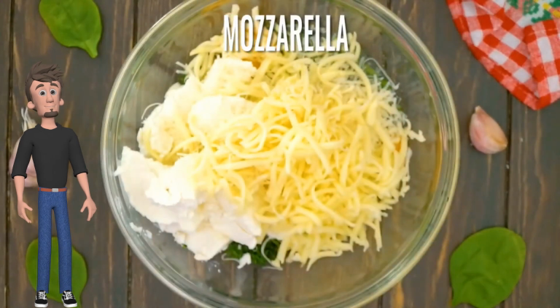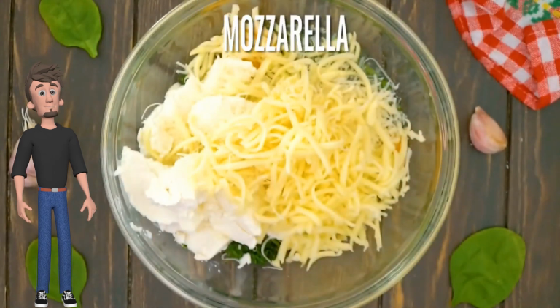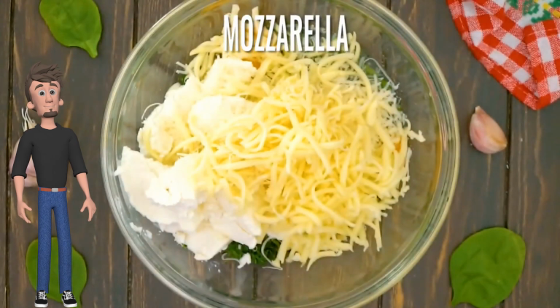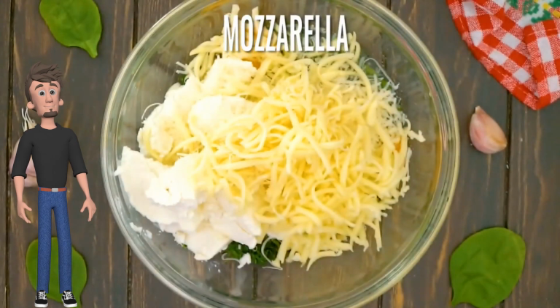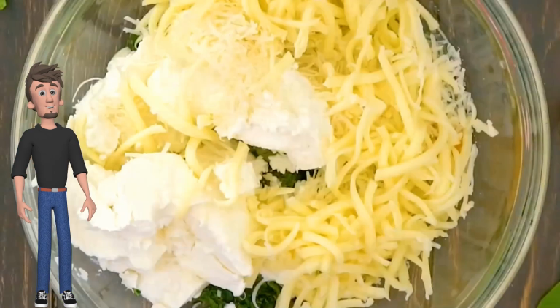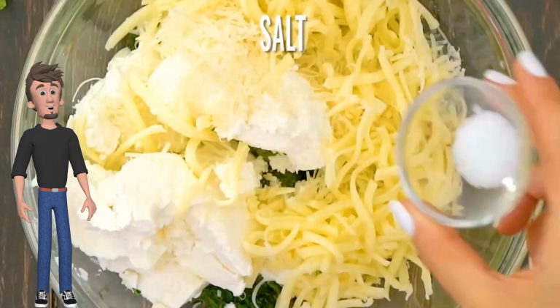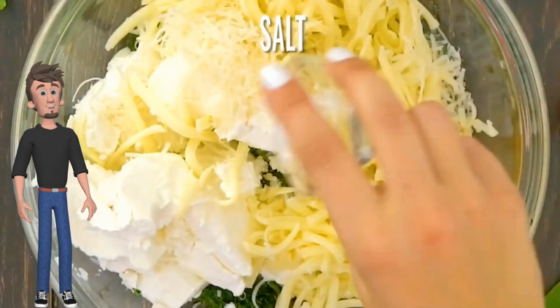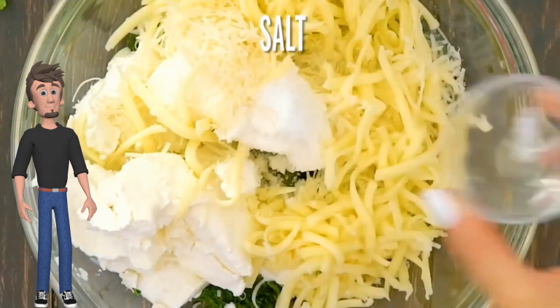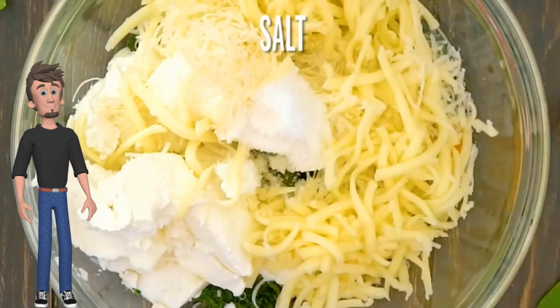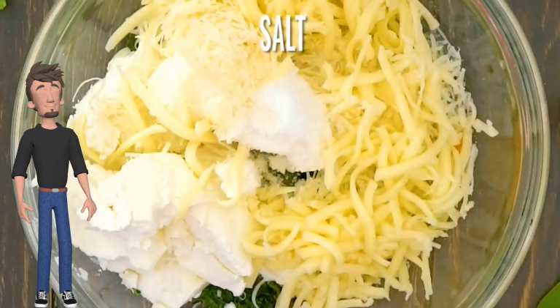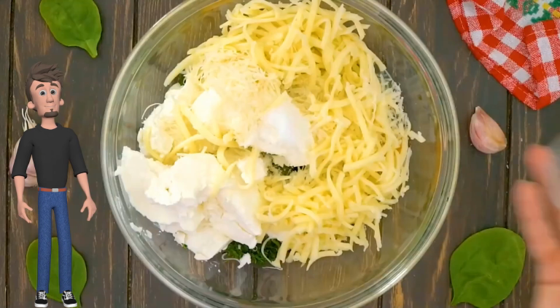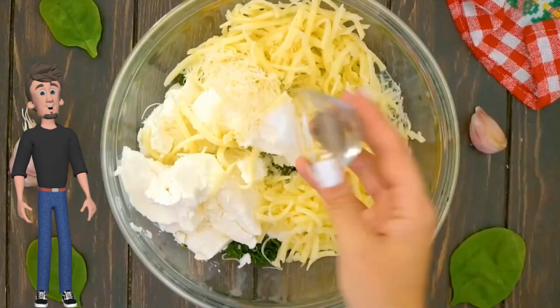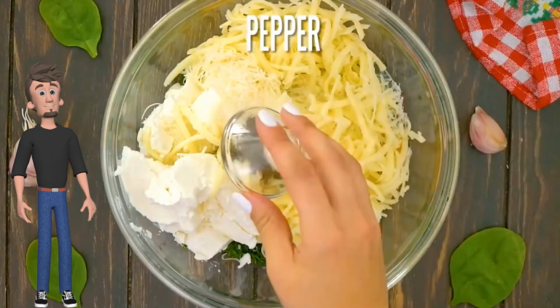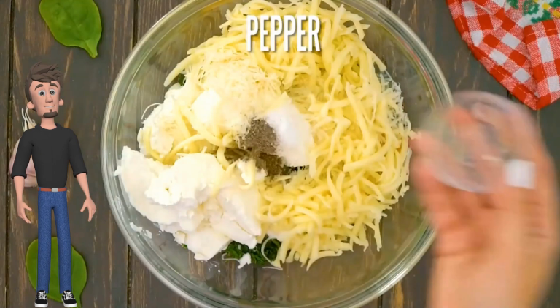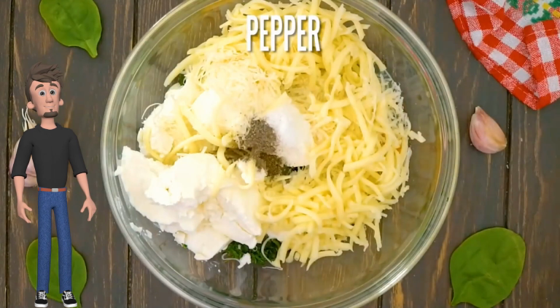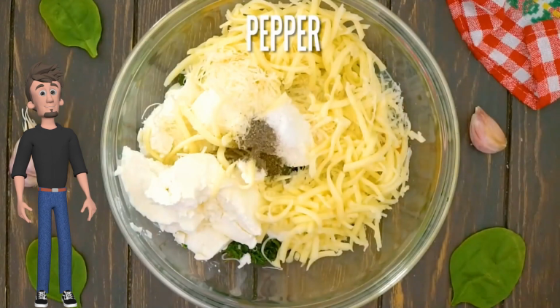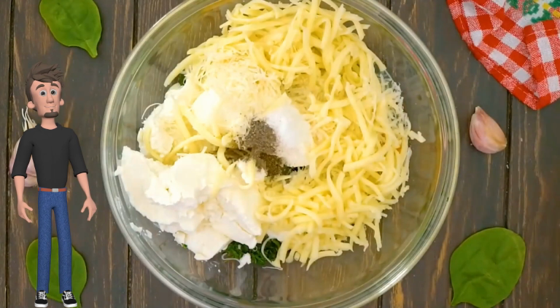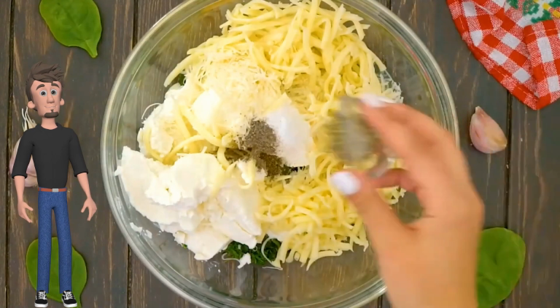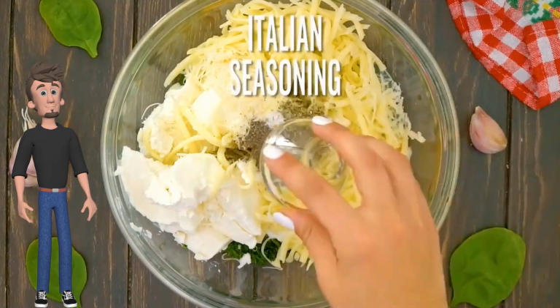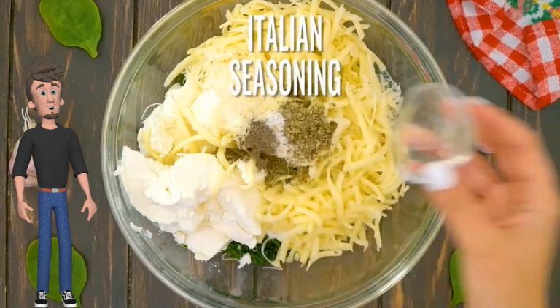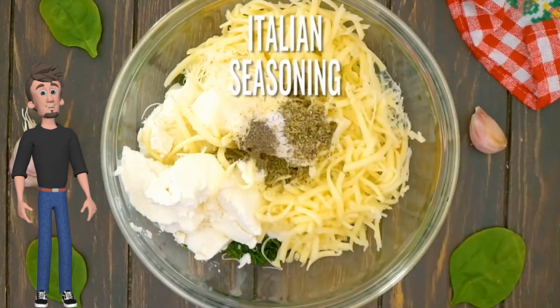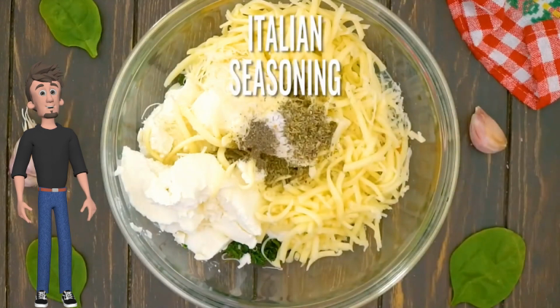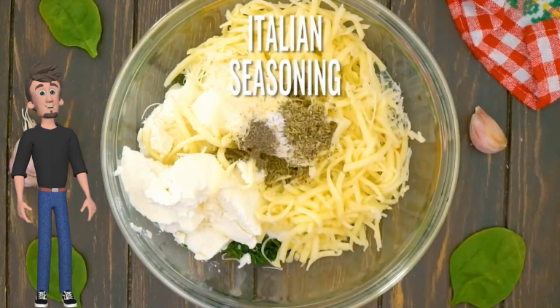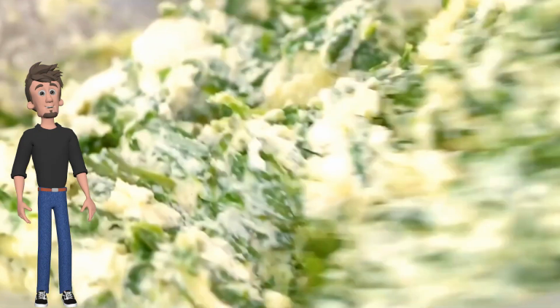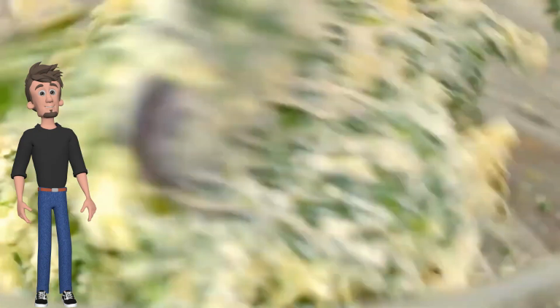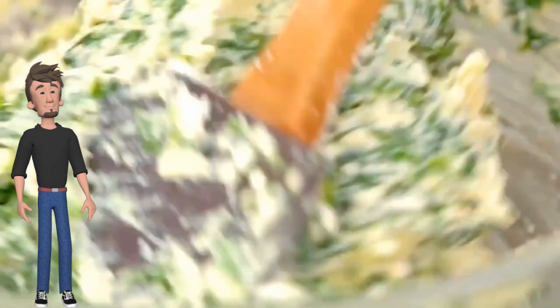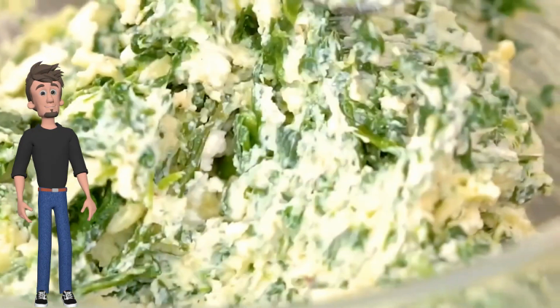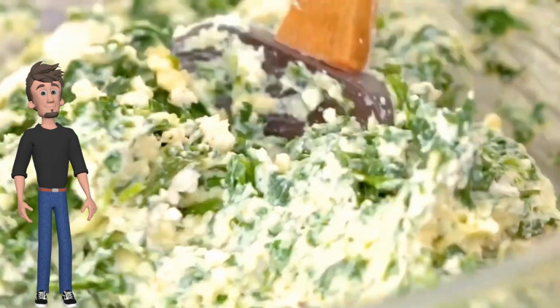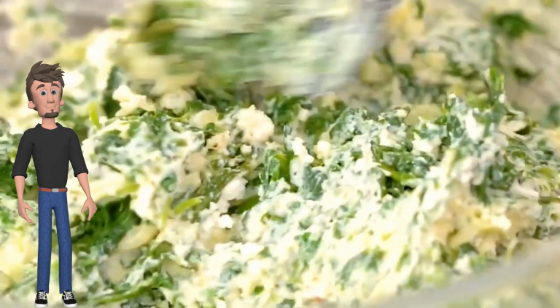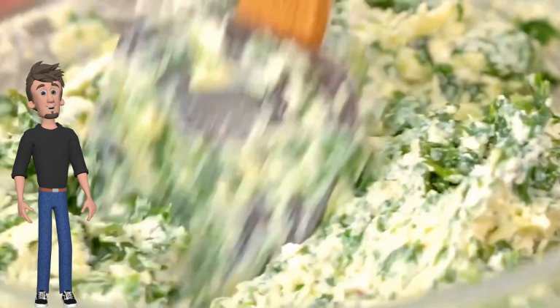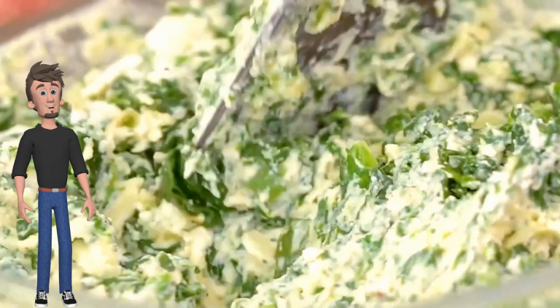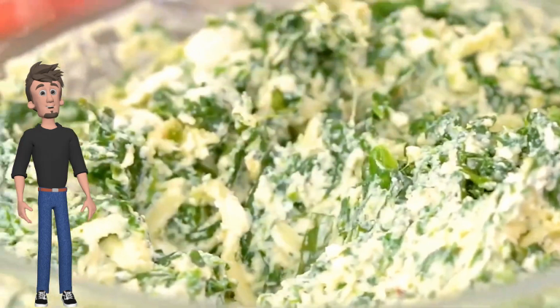Add salt, add pepper, add Italian seasoning, and mix well.